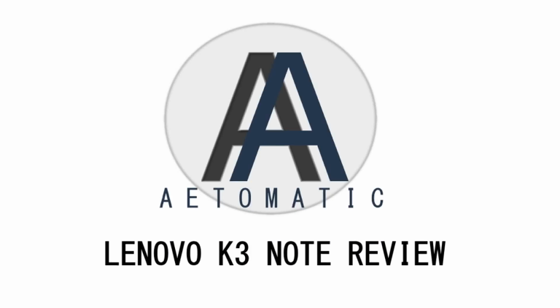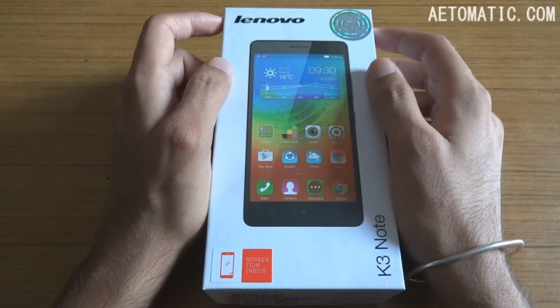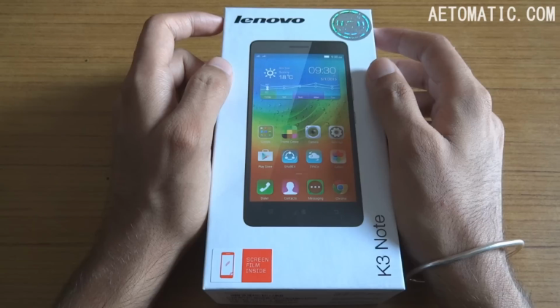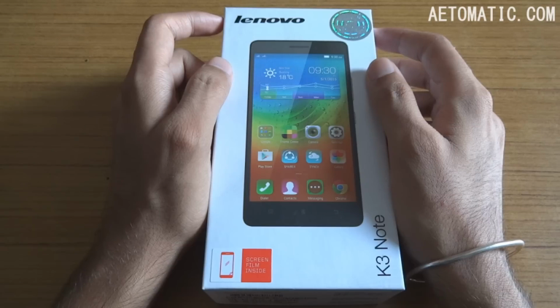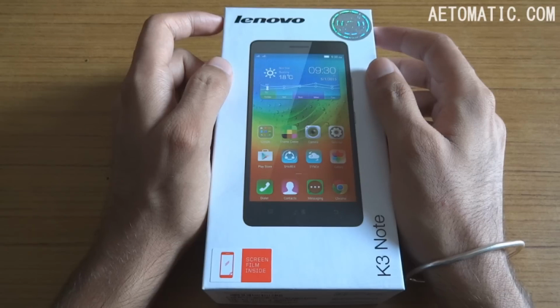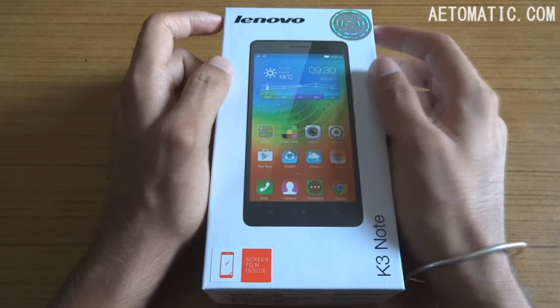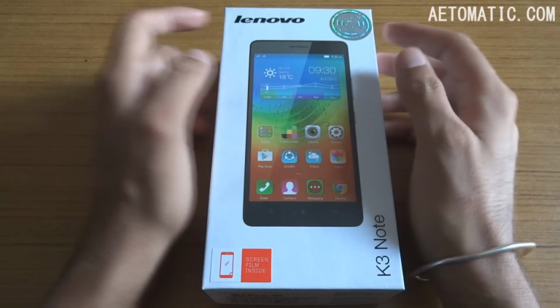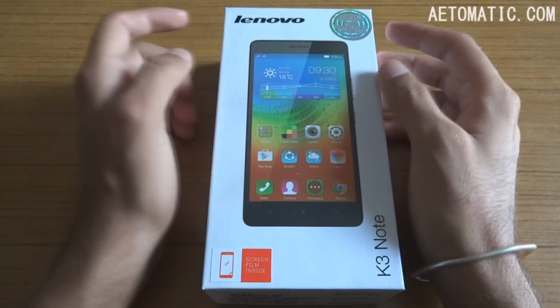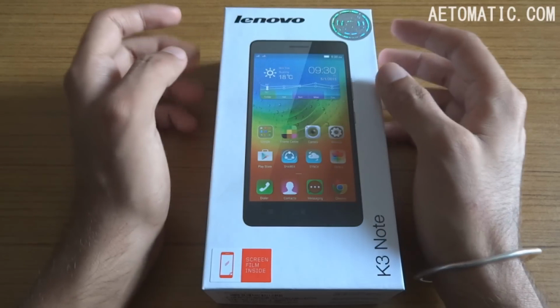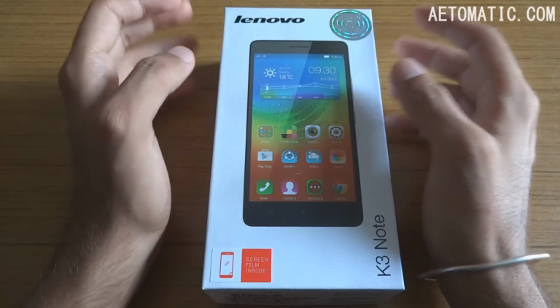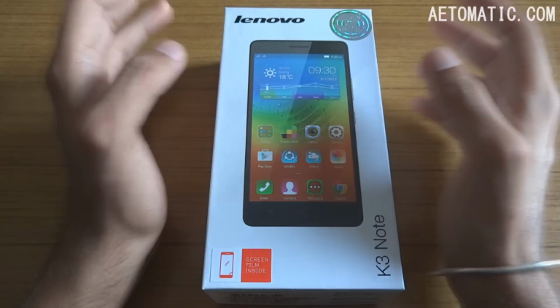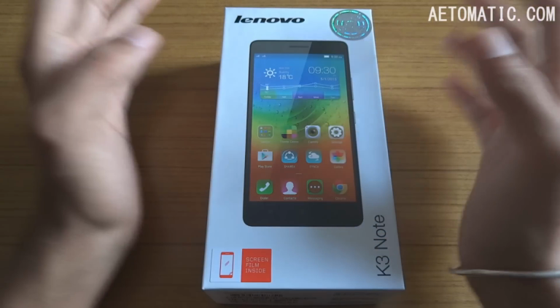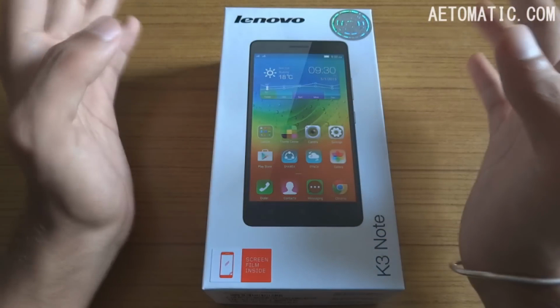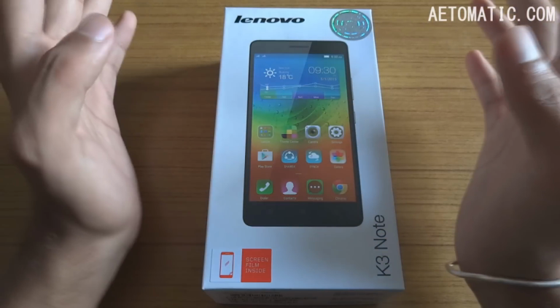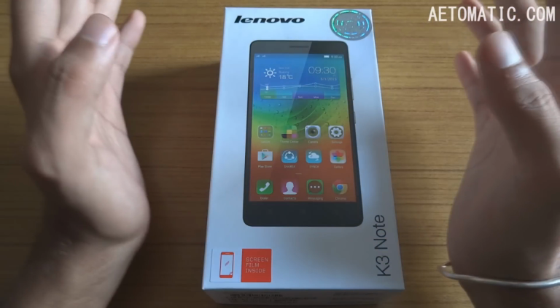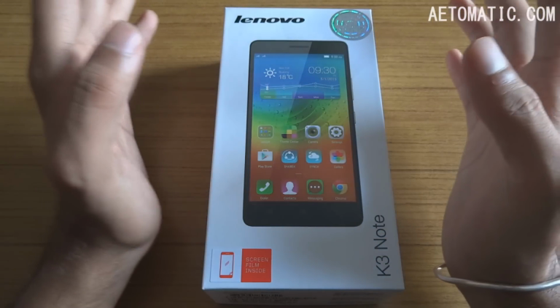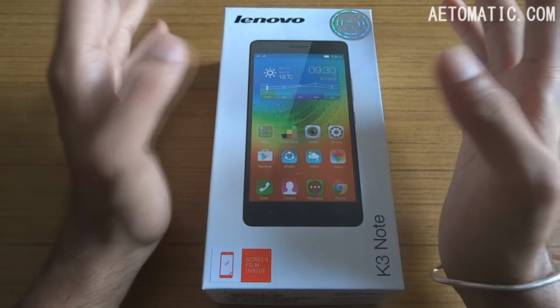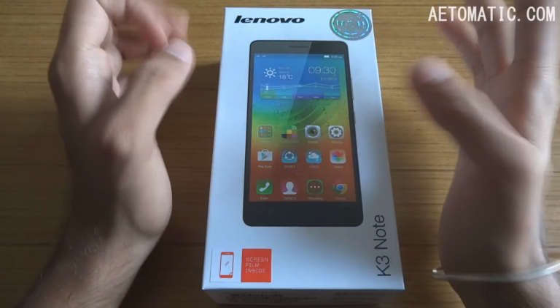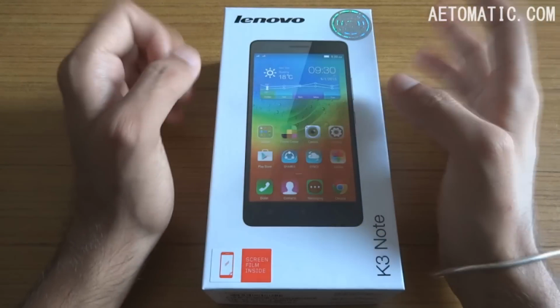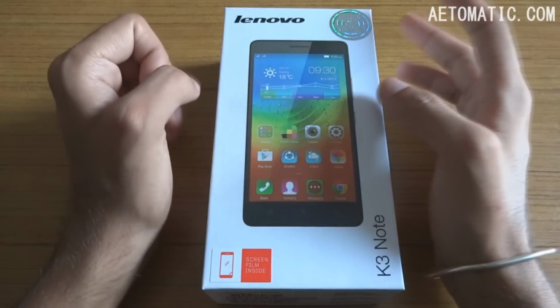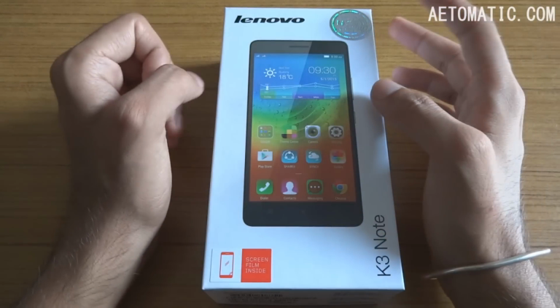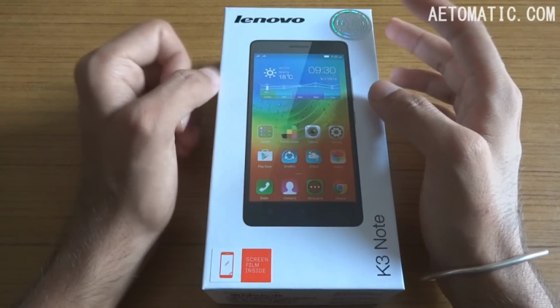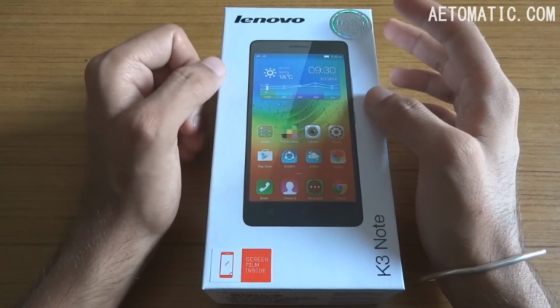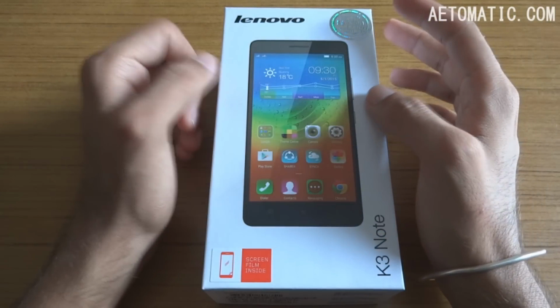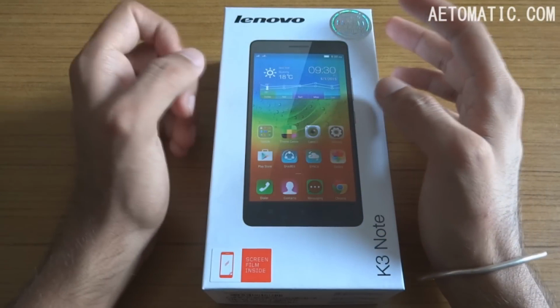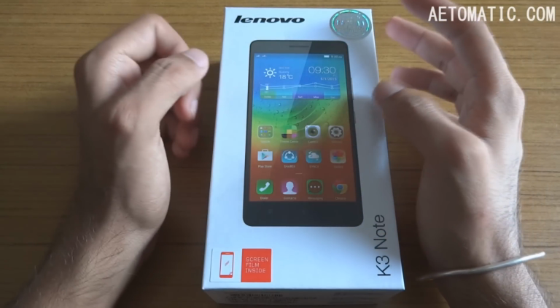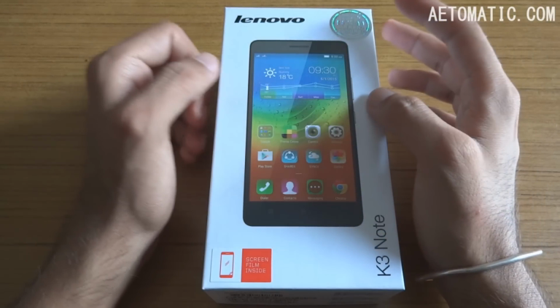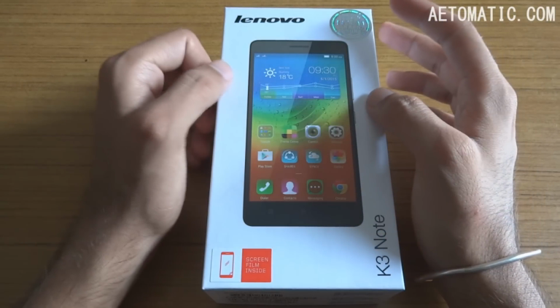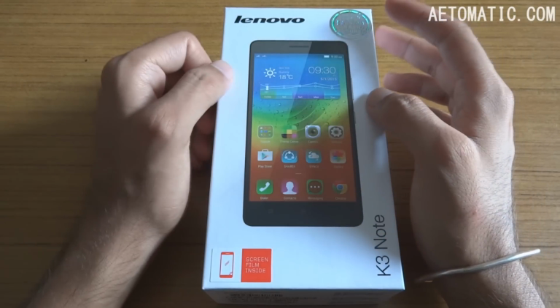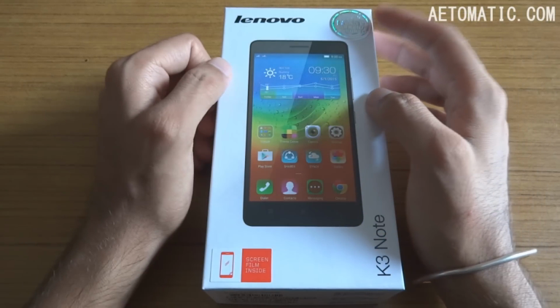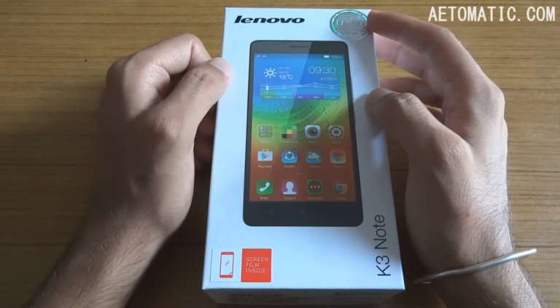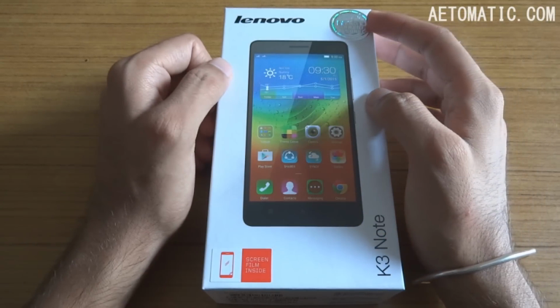Hello everyone, my name is Jasoni and in this video I am going to review the Lenovo K3 Note.